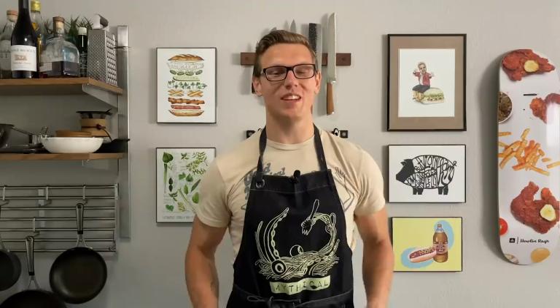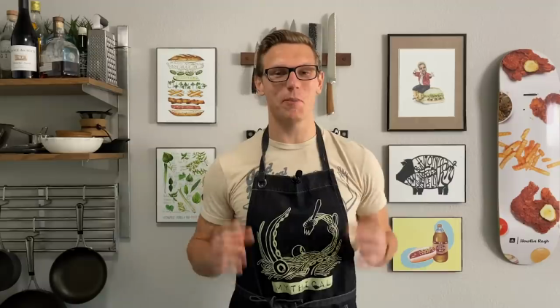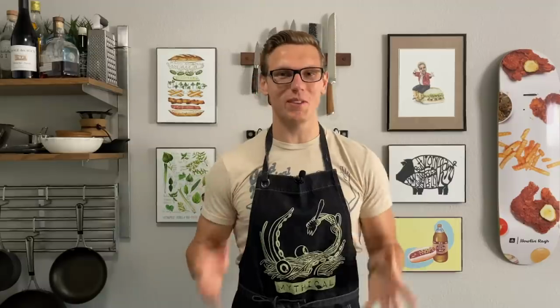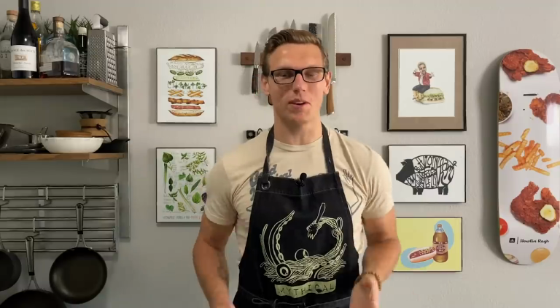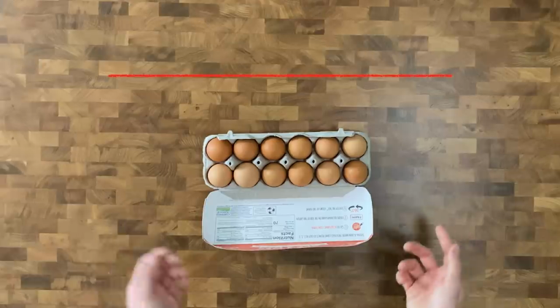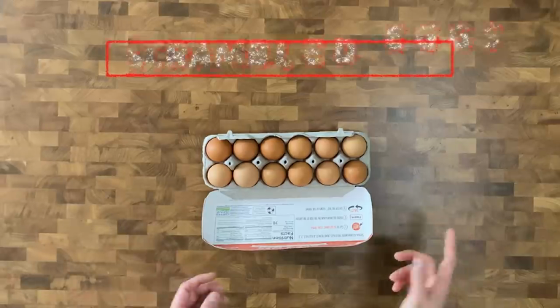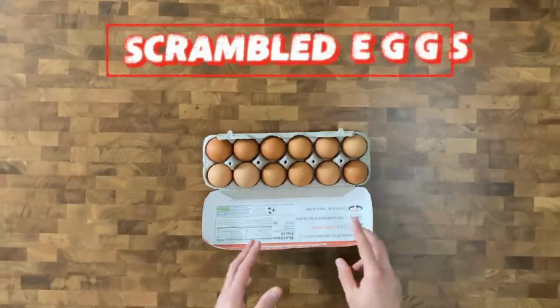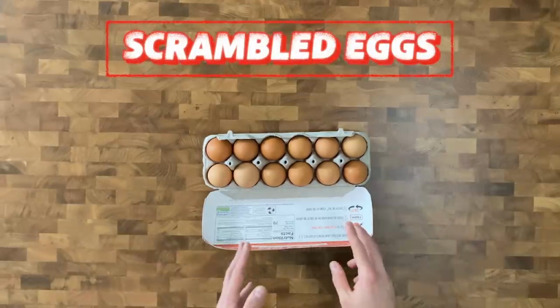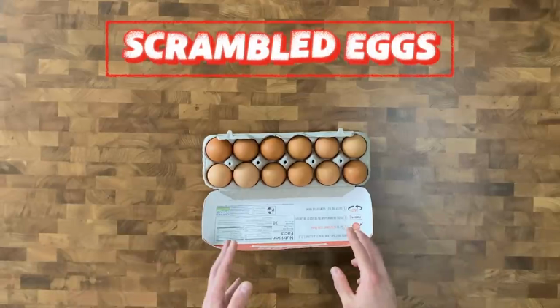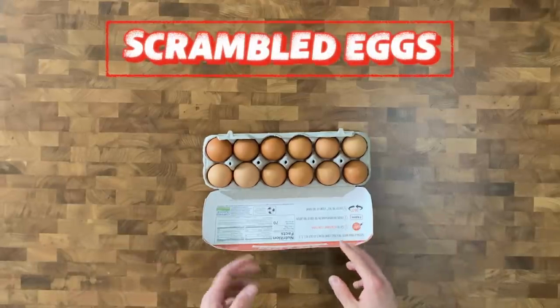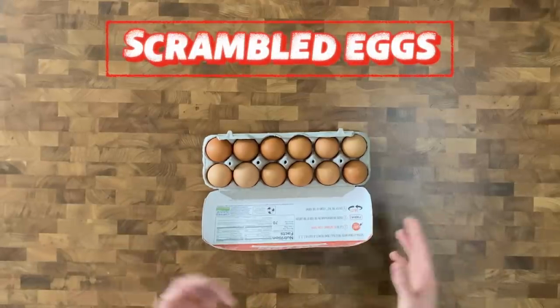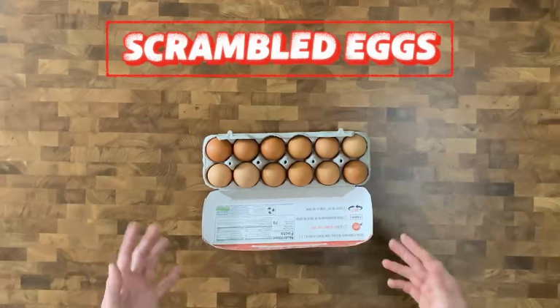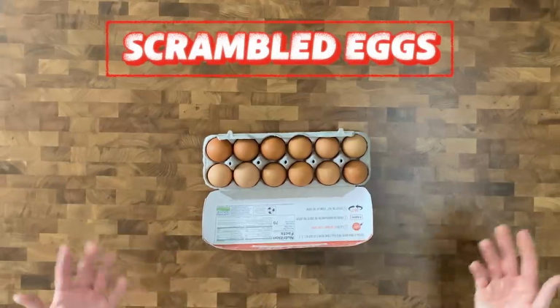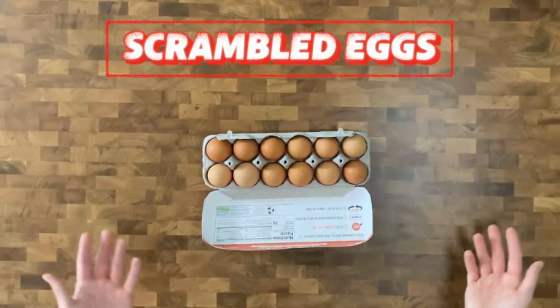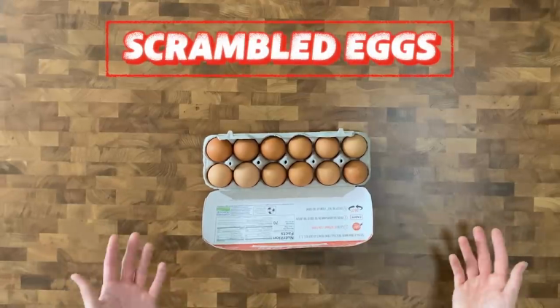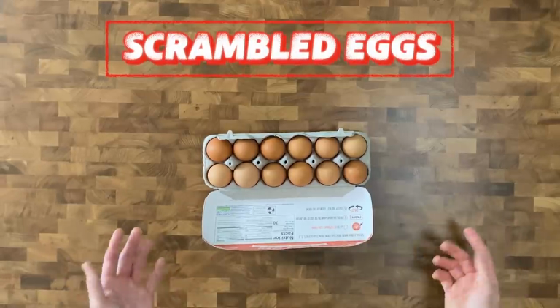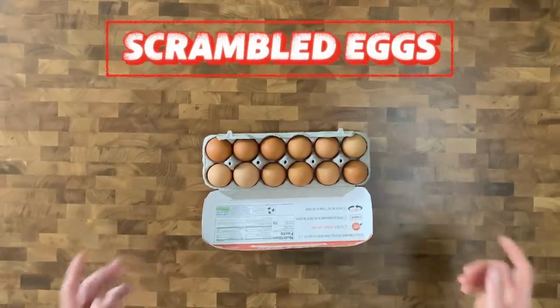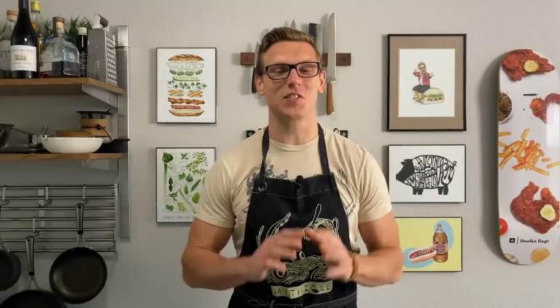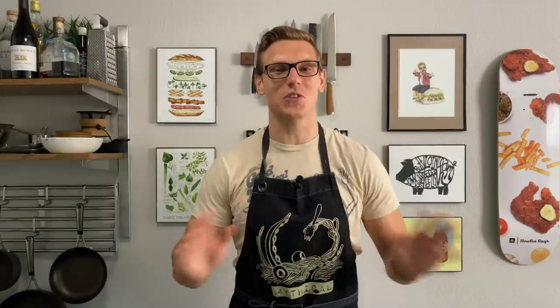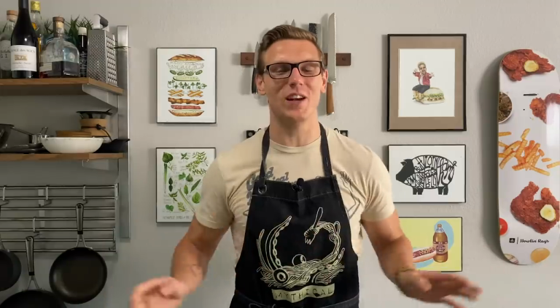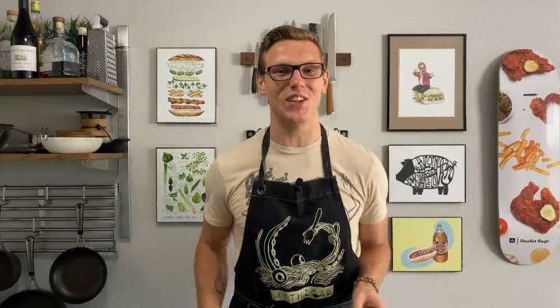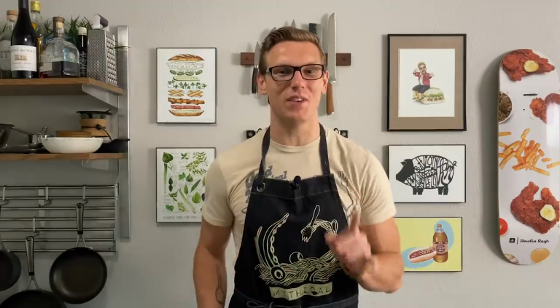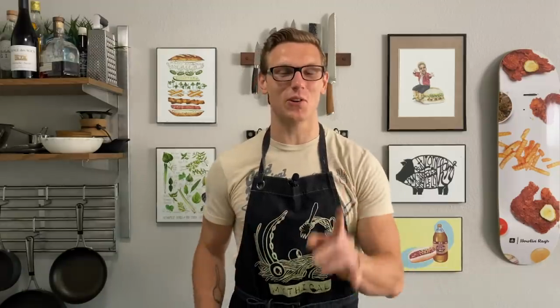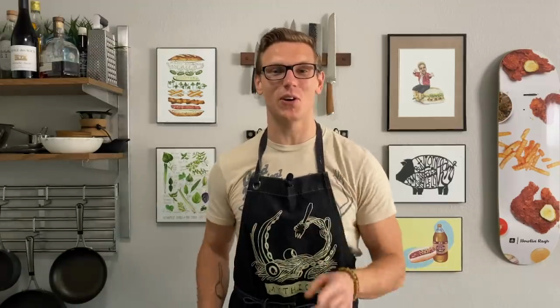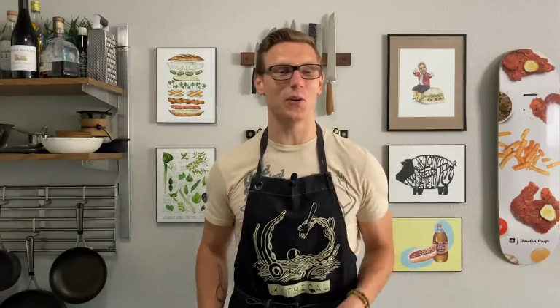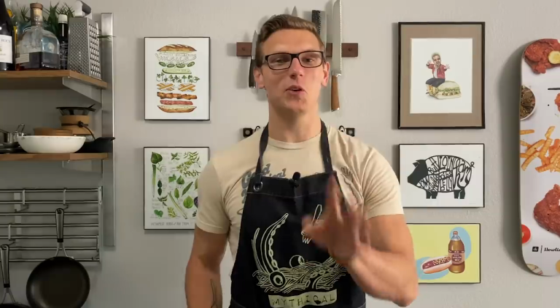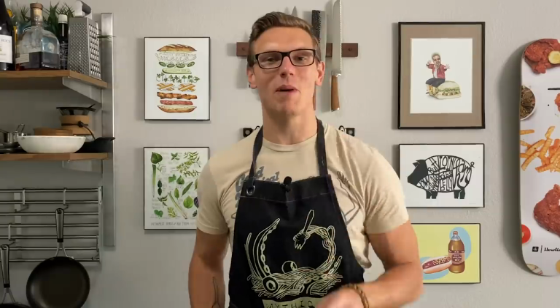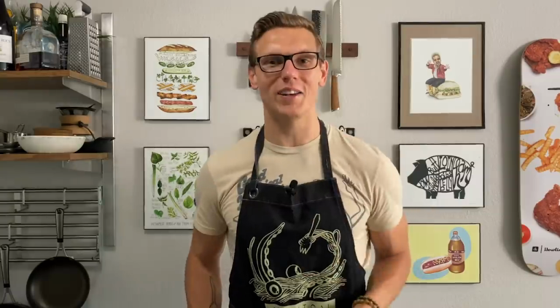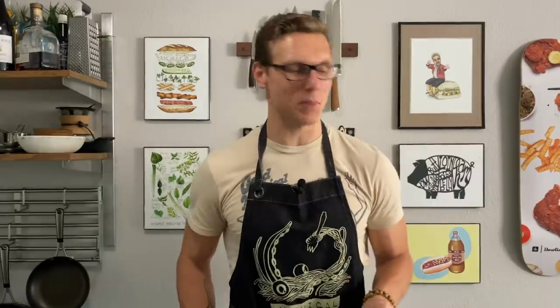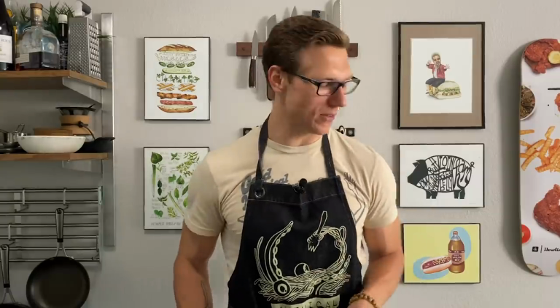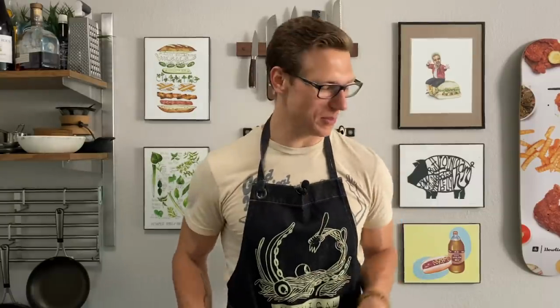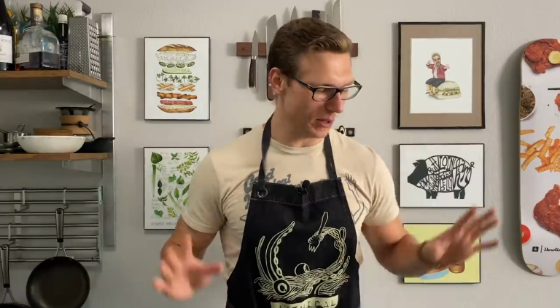Today we're making the breakfast classic, scrambled eggs. You might say, Josh, scrambled eggs — that's crazy, I've never heard of those. Your mind is about to be blown.